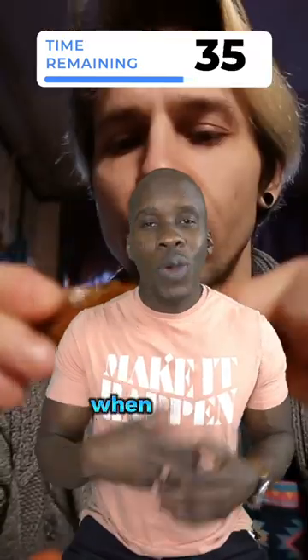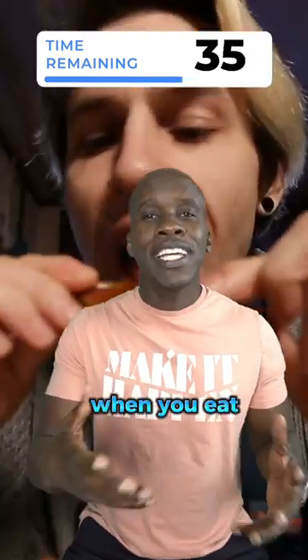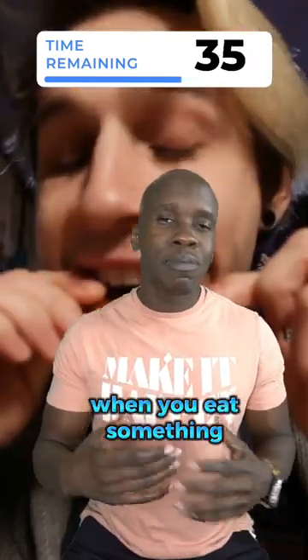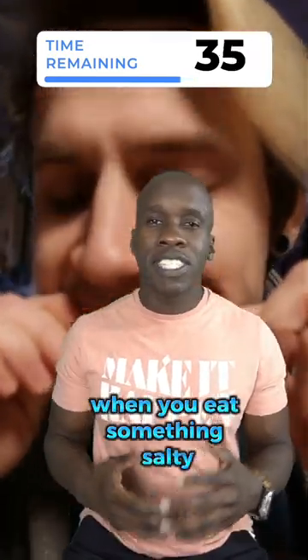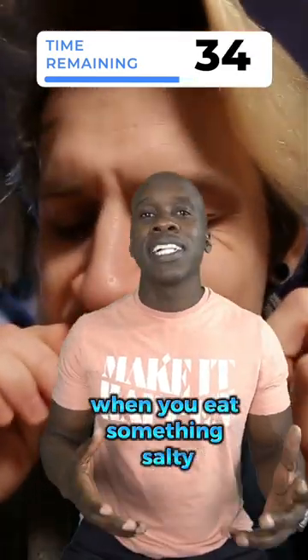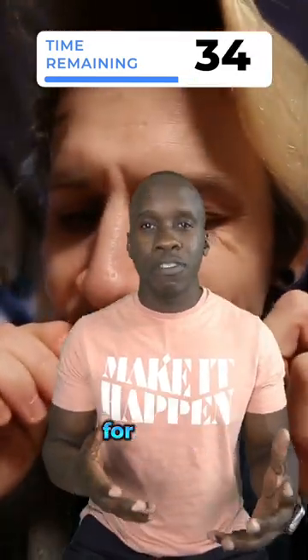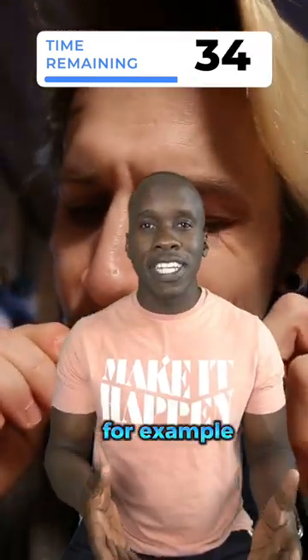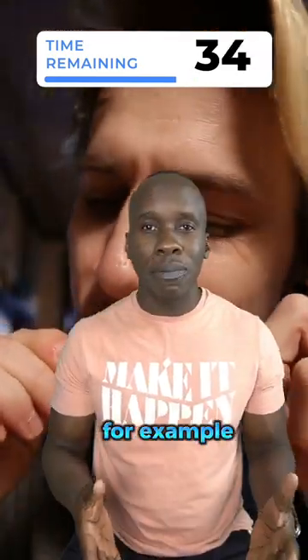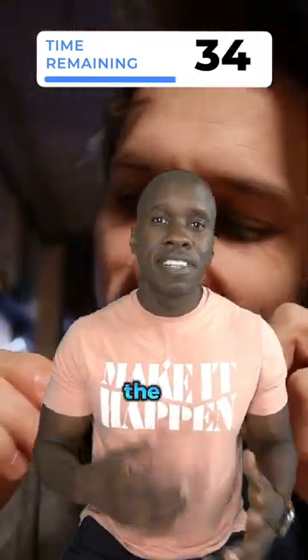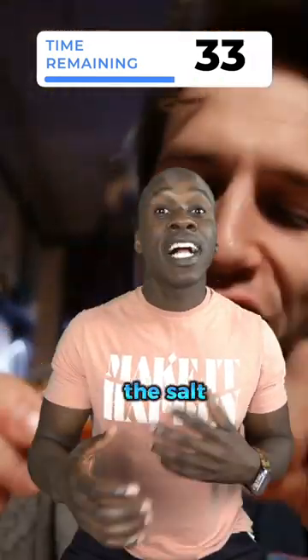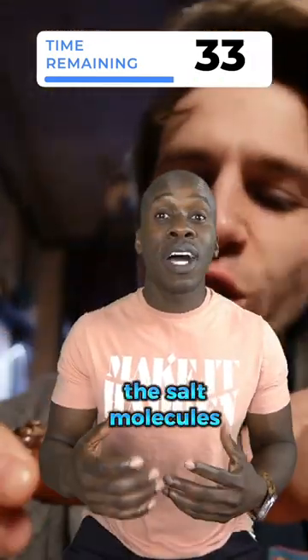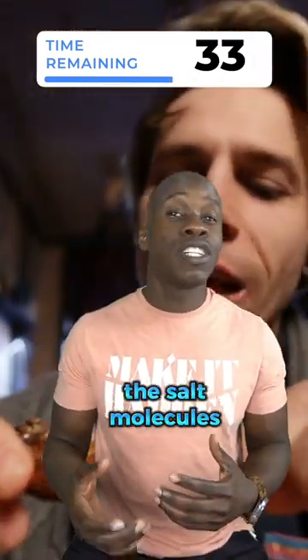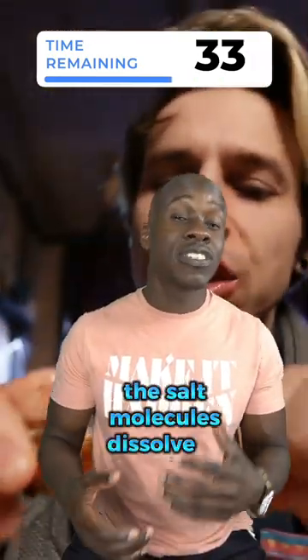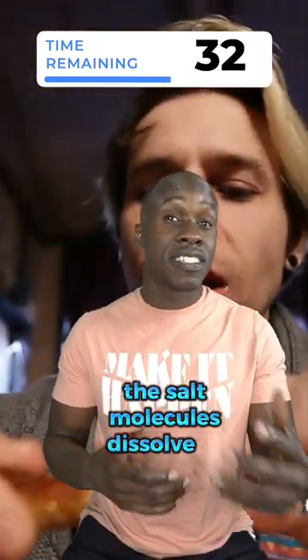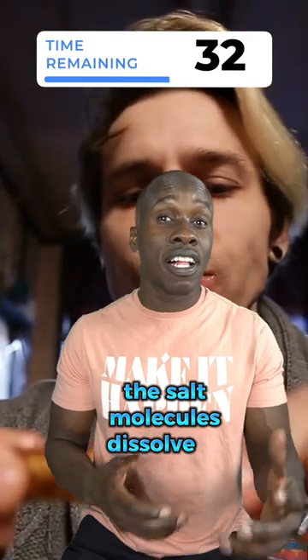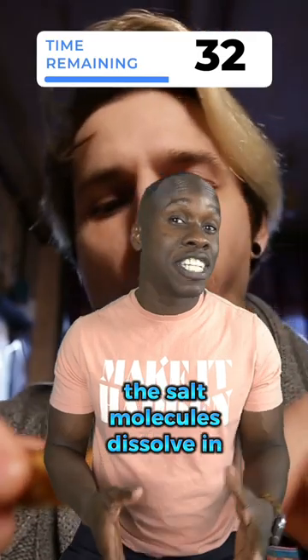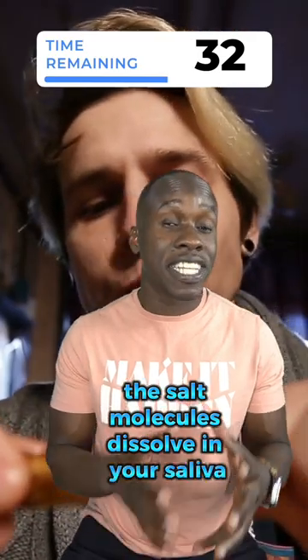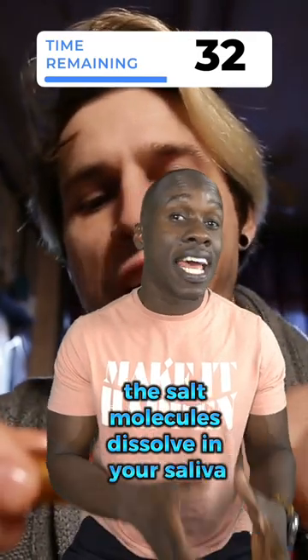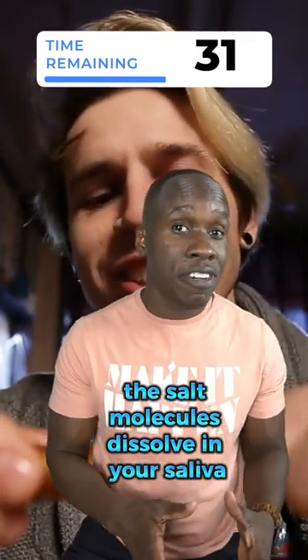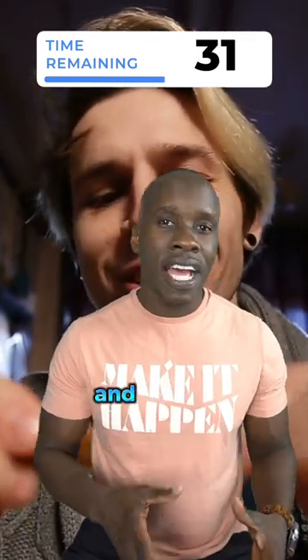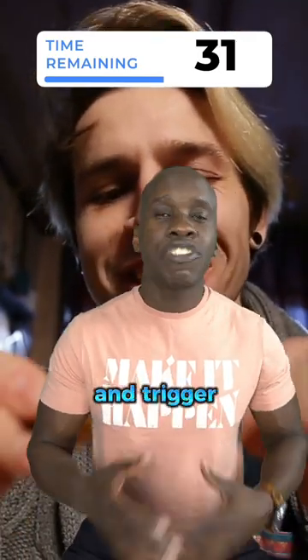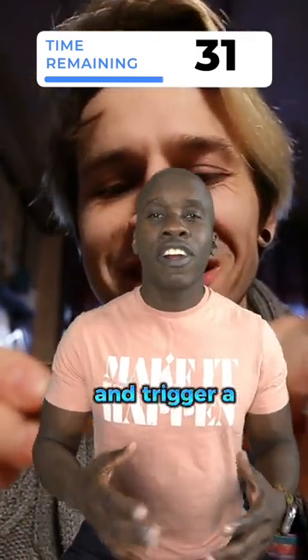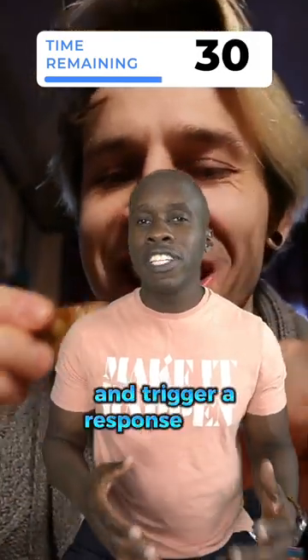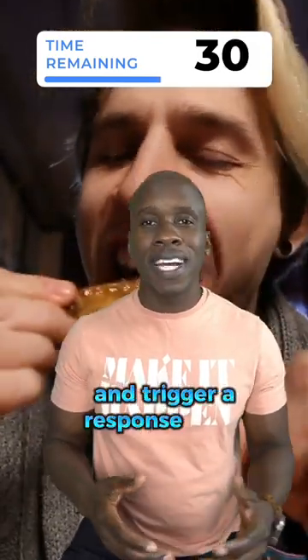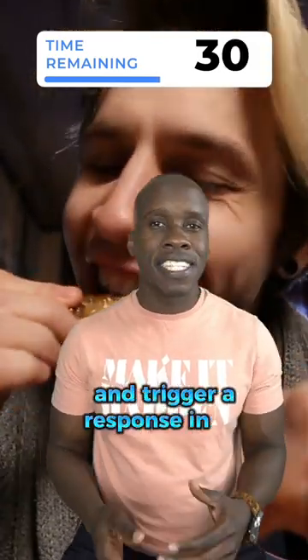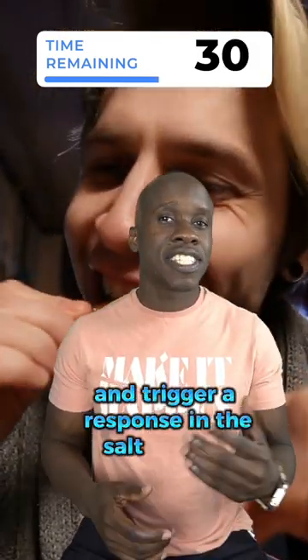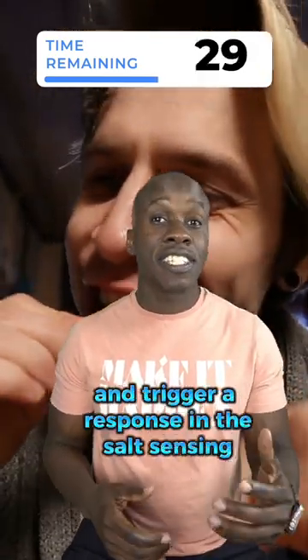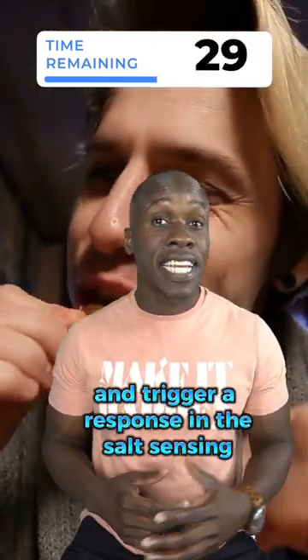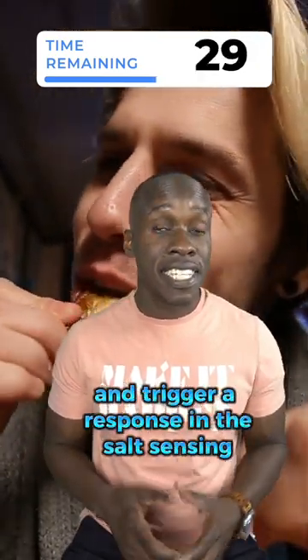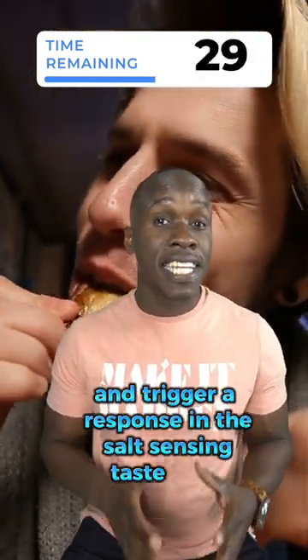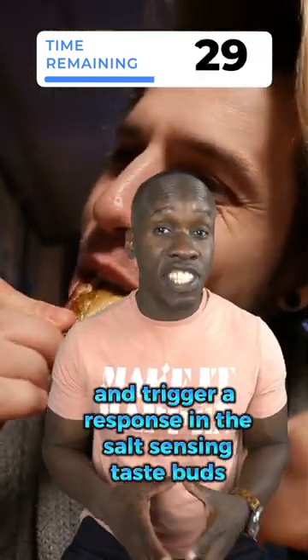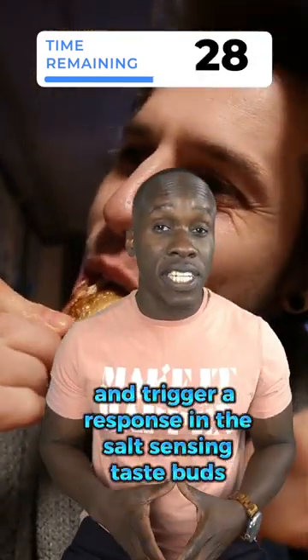When you eat something salty, for example, the salt molecules dissolve in your saliva and trigger a response in the salt-sensing taste buds.